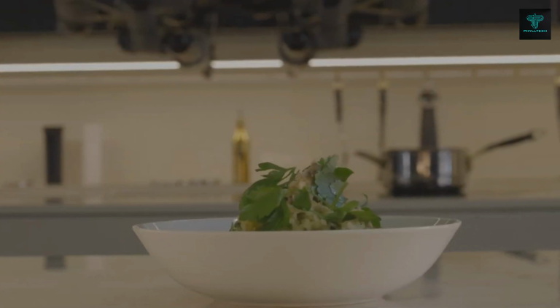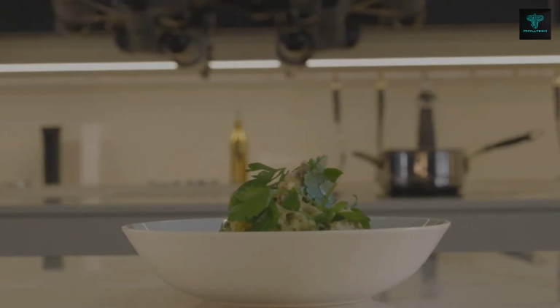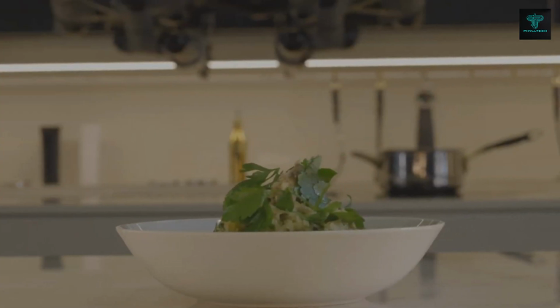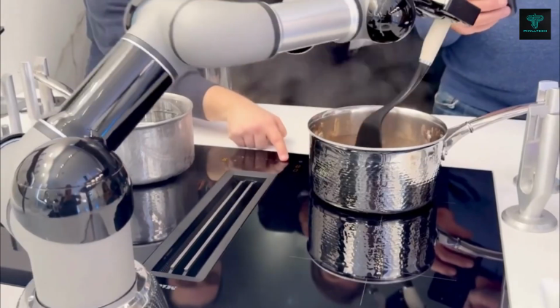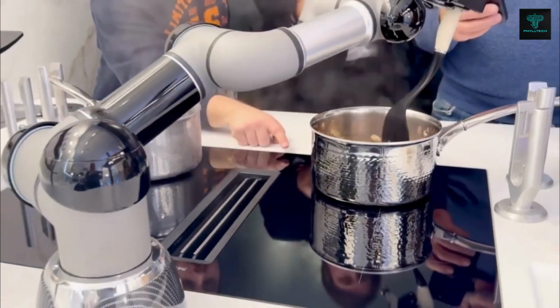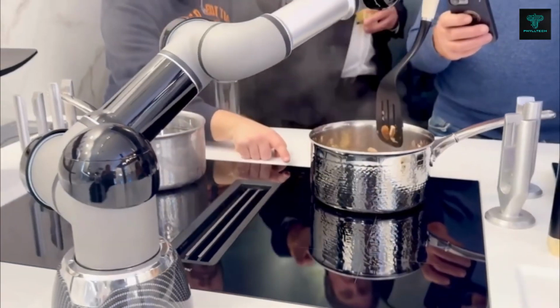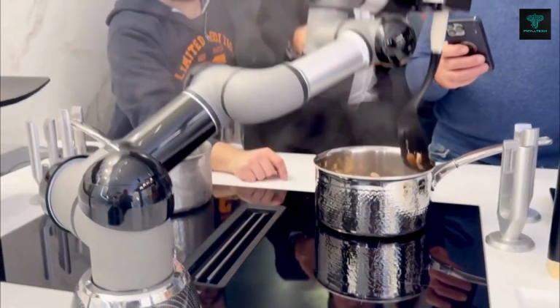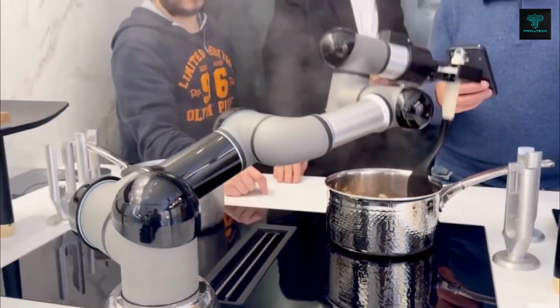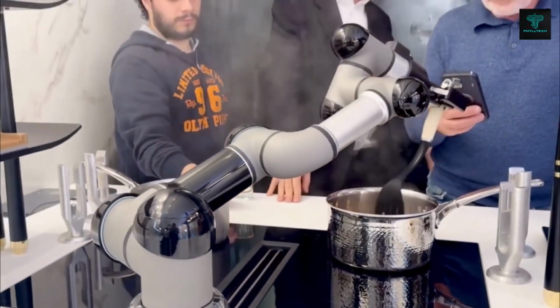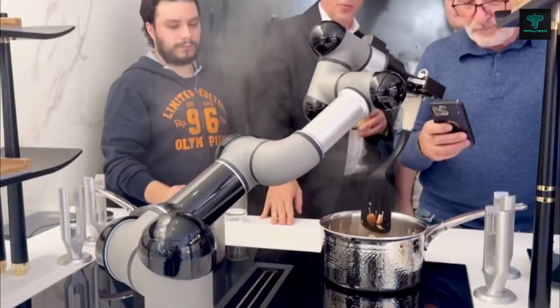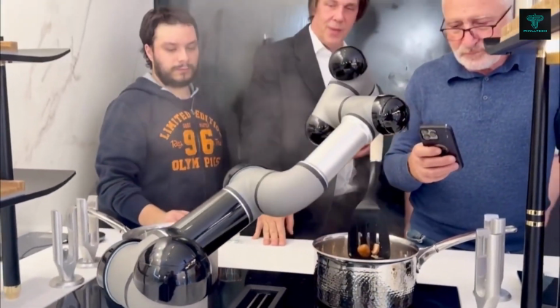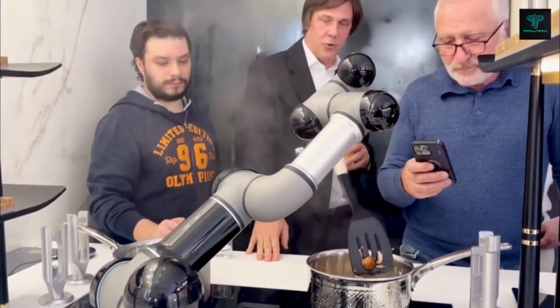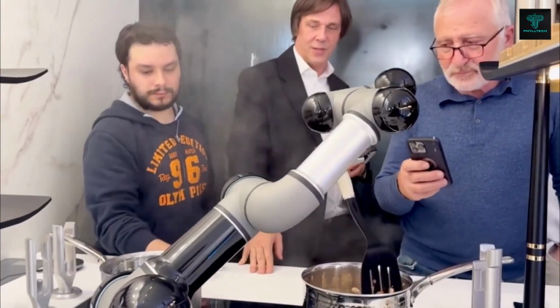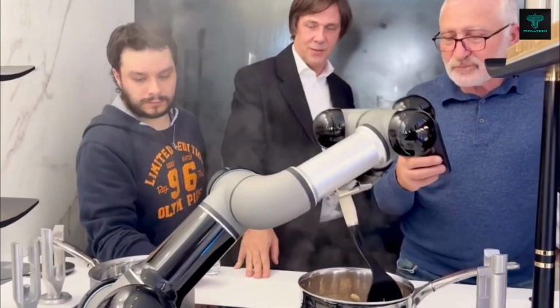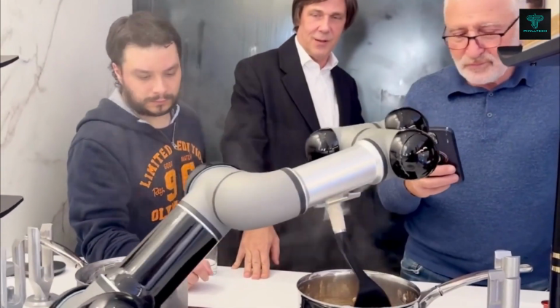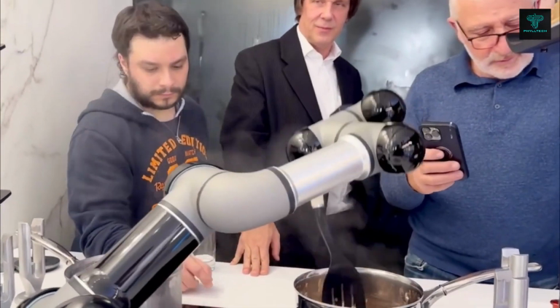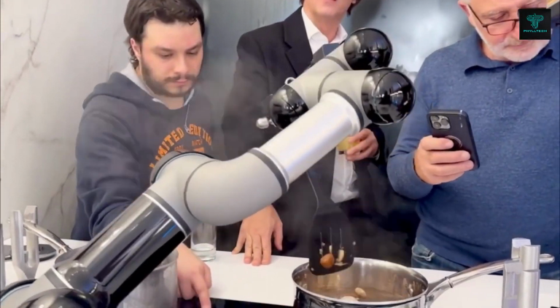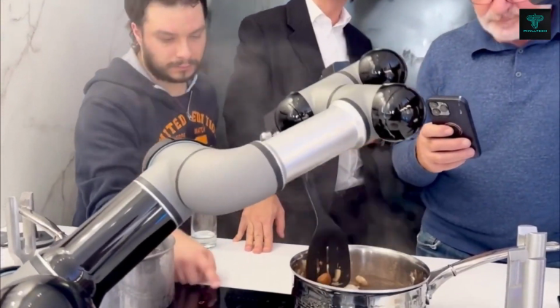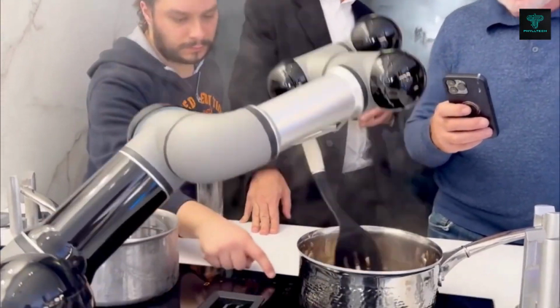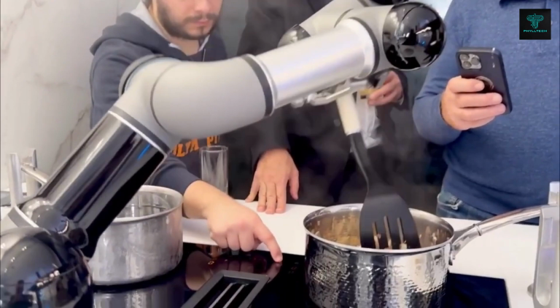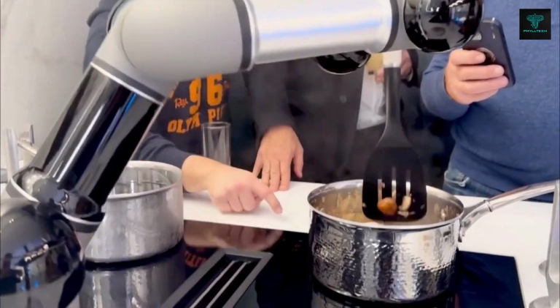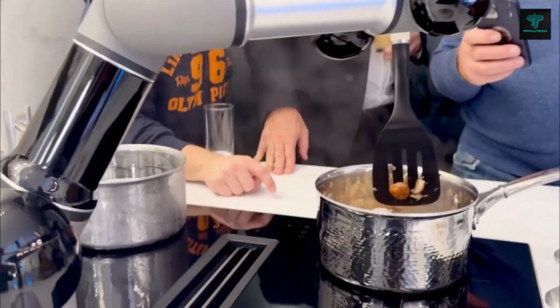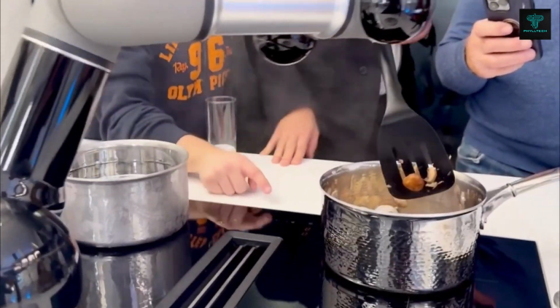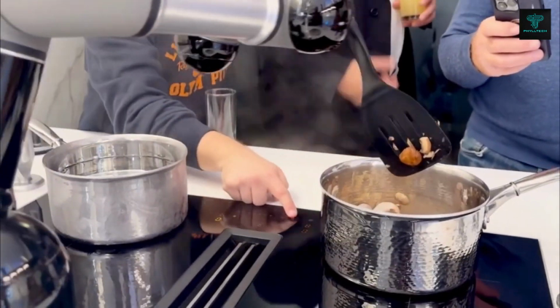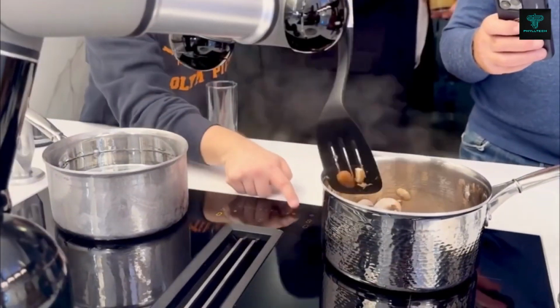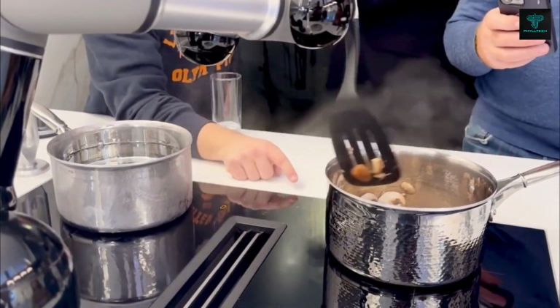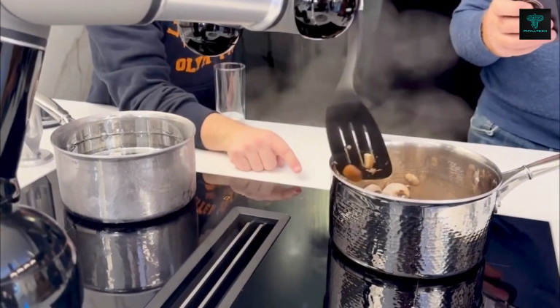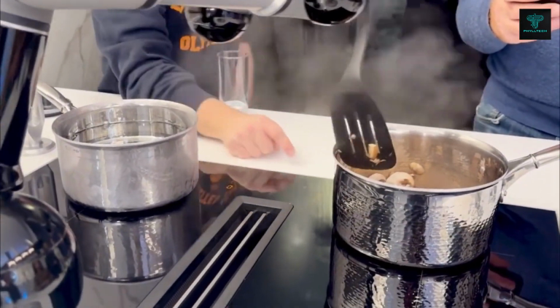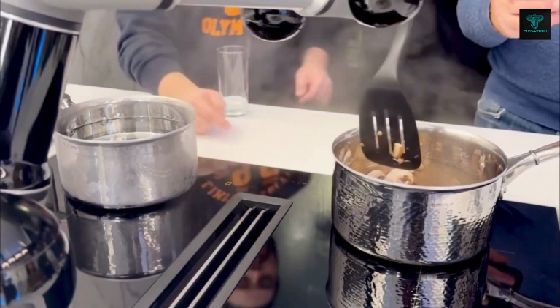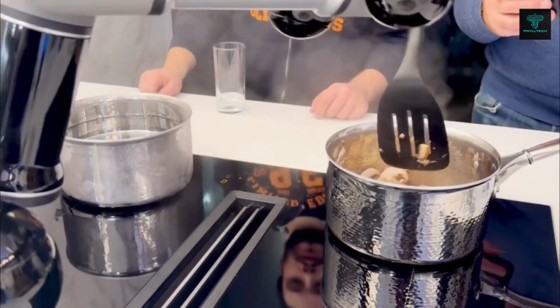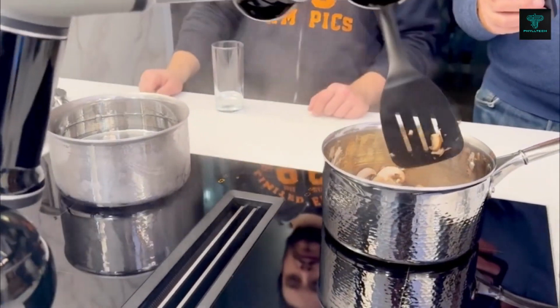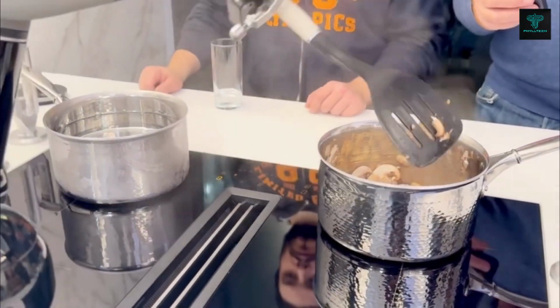The robotic chef can handle all aspects of cooking, from chopping ingredients to cleaning up, making it an indispensable tool for busy households.